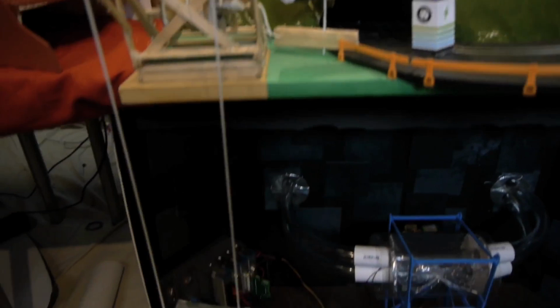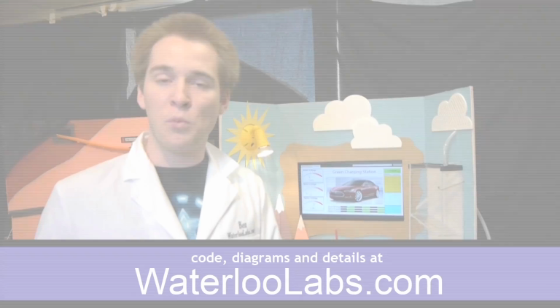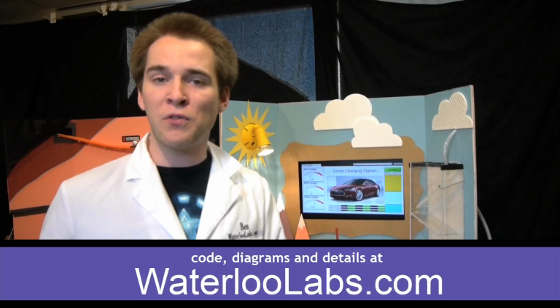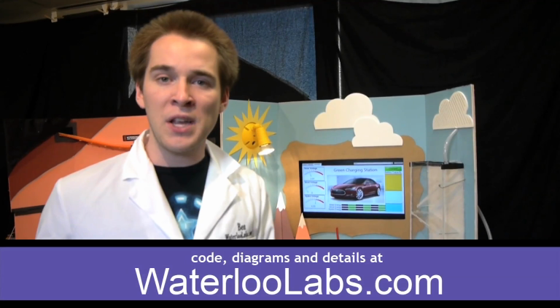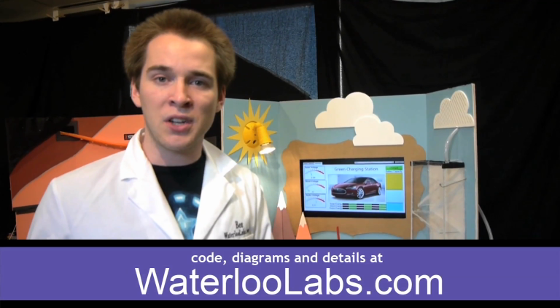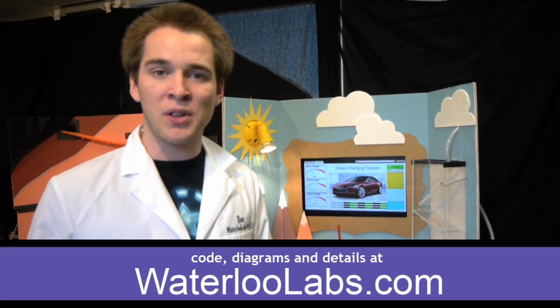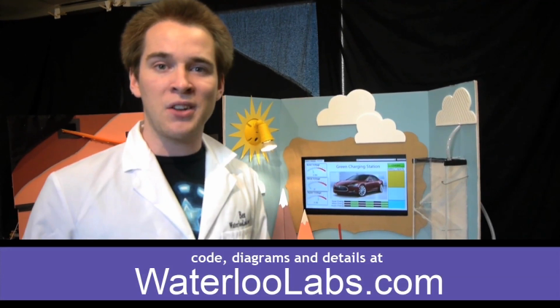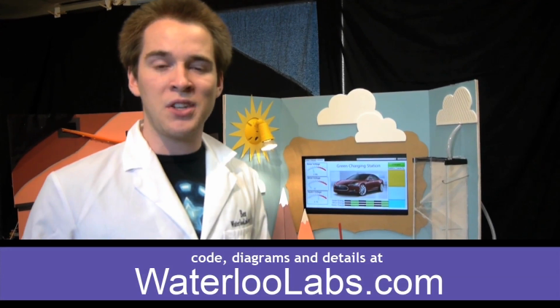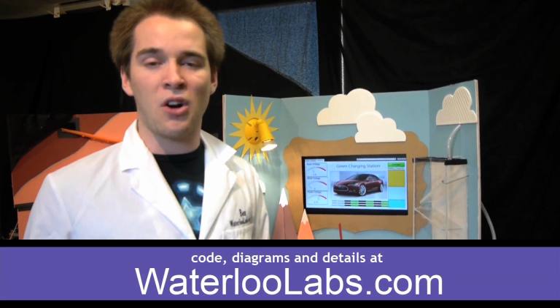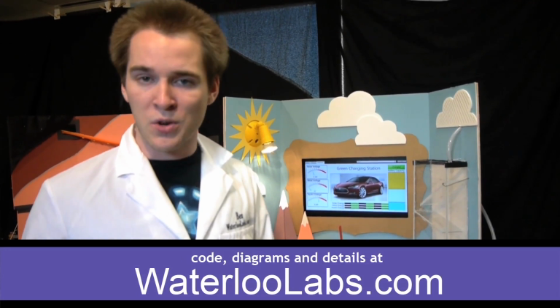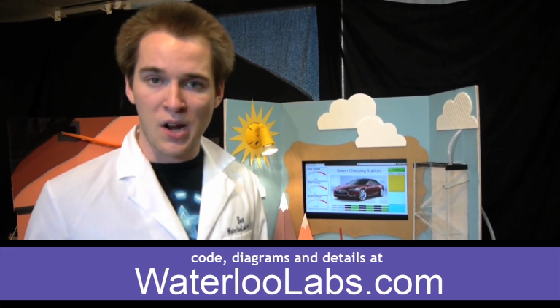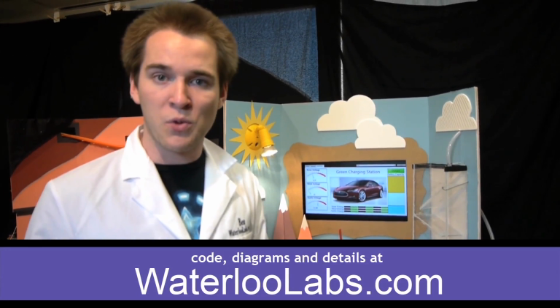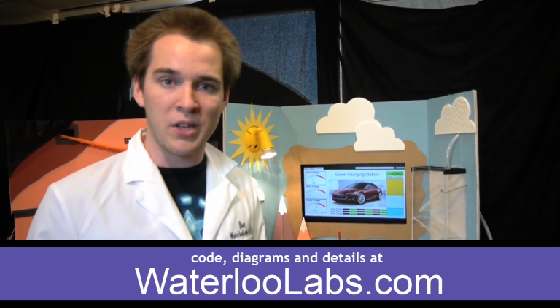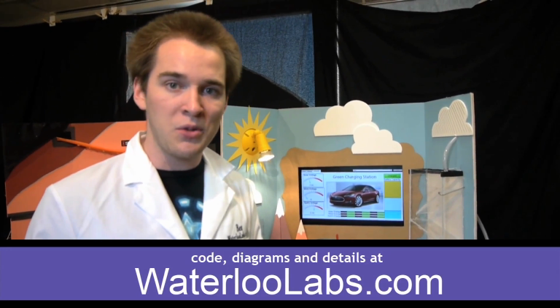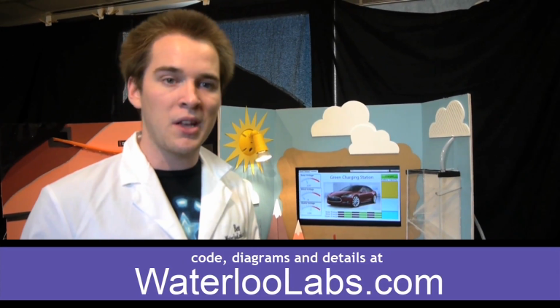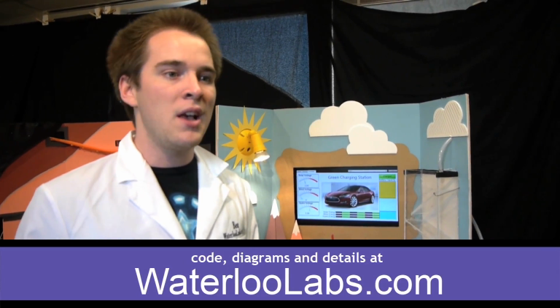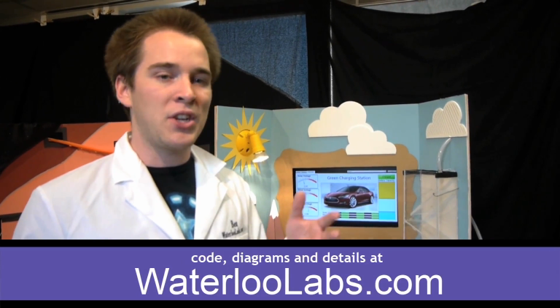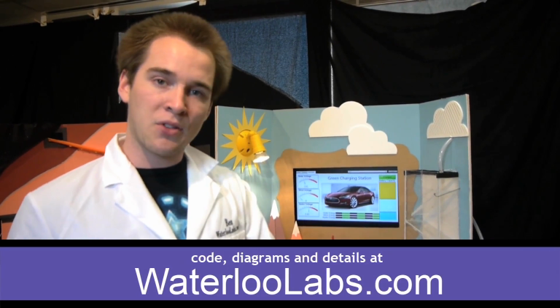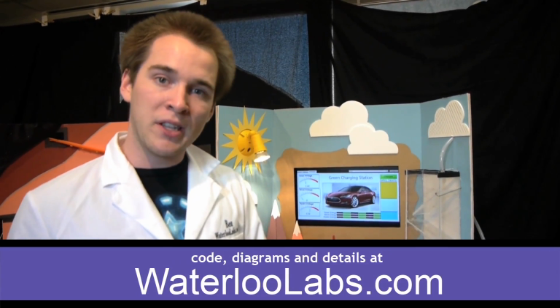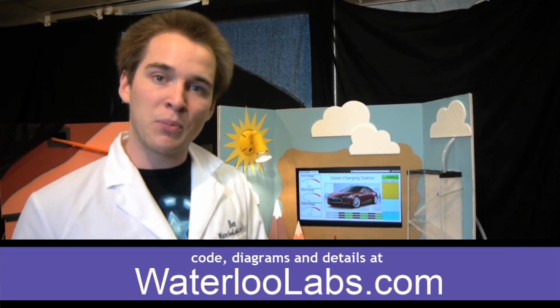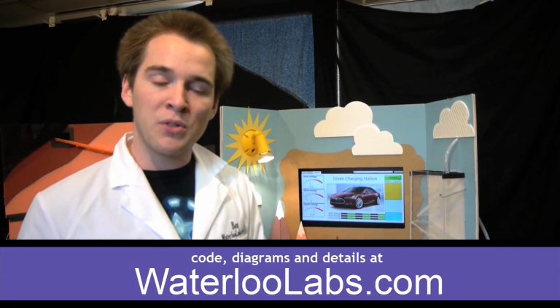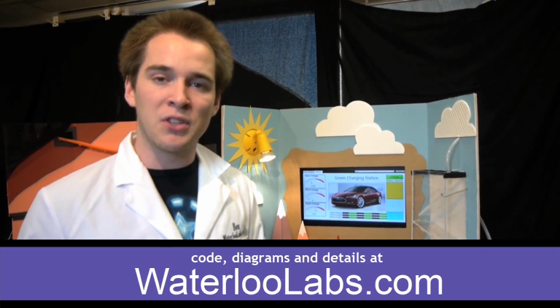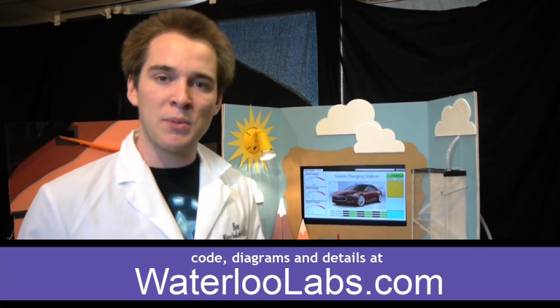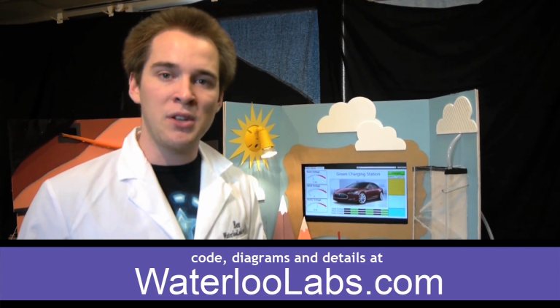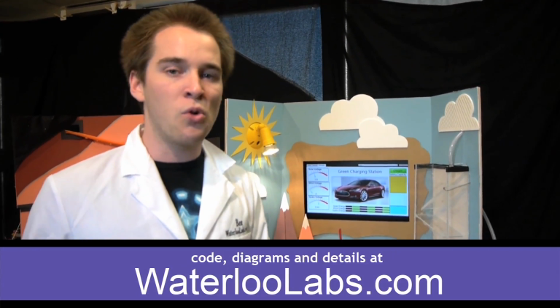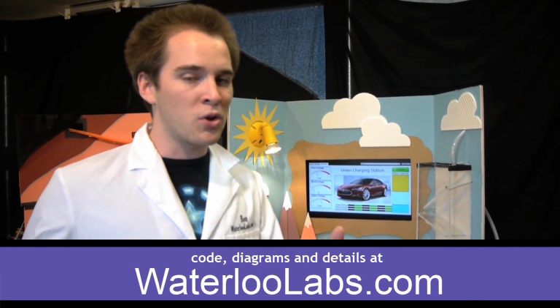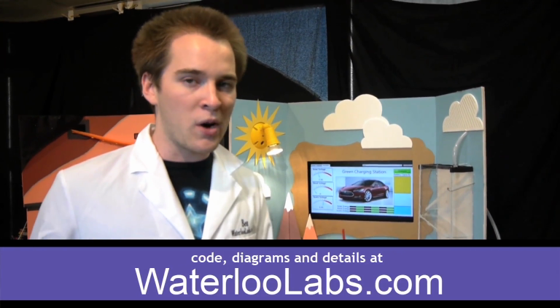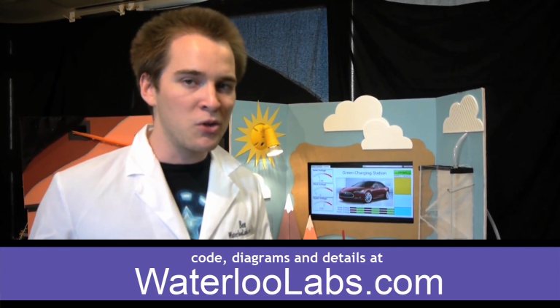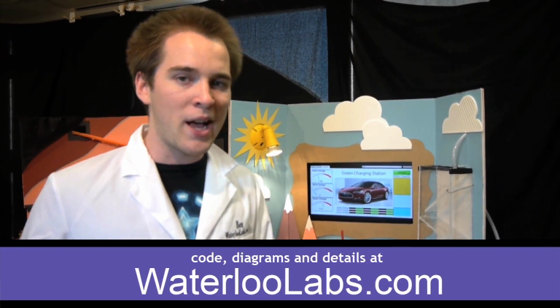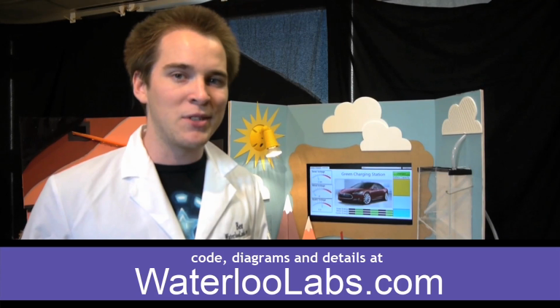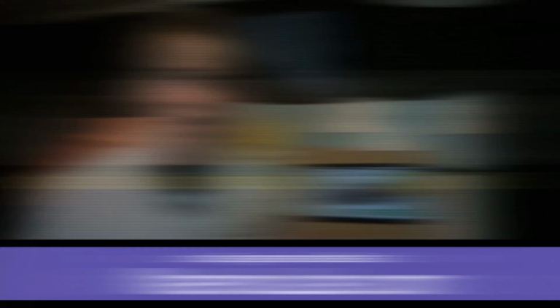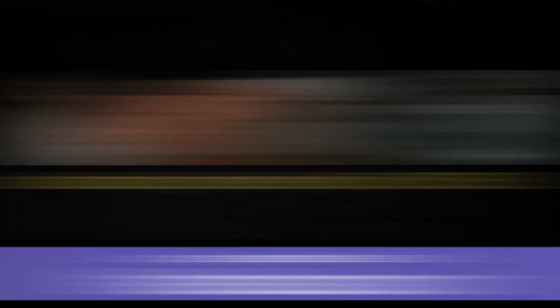For more information on green energy and the hardware and software we used, check out the links below in the description, or go to waterloolabs.com.